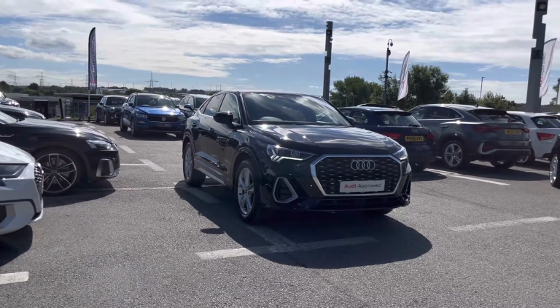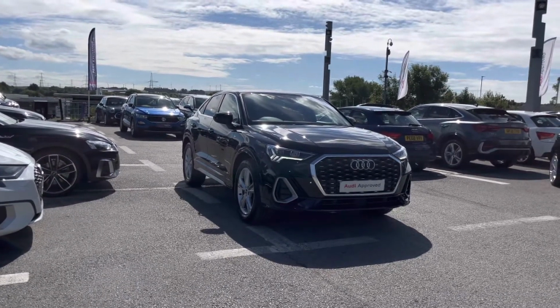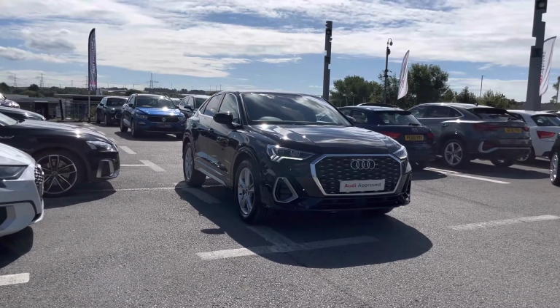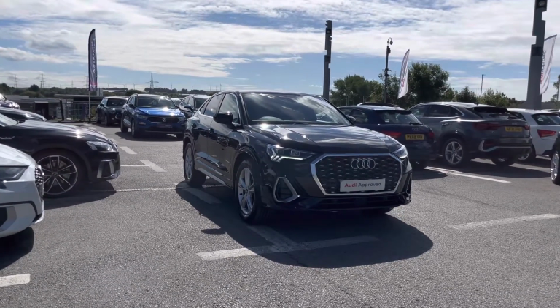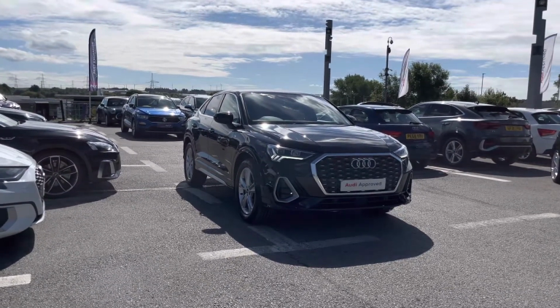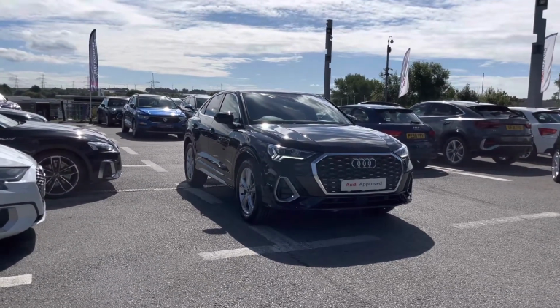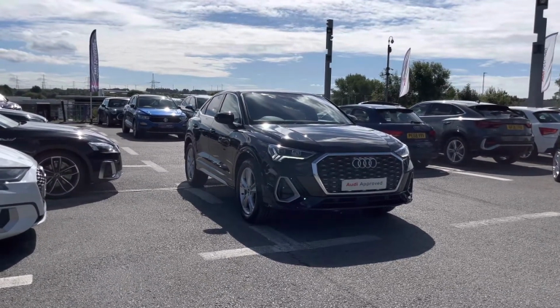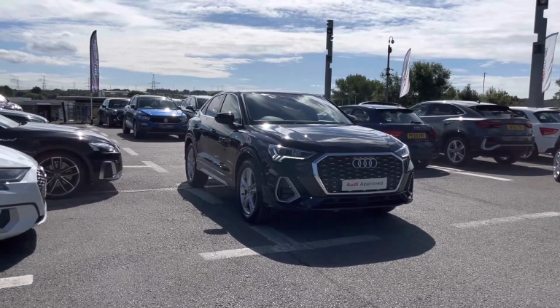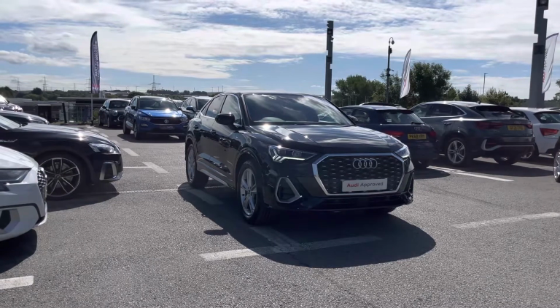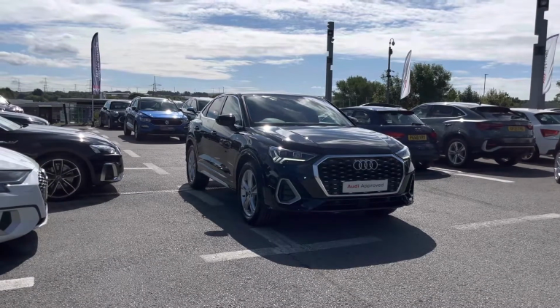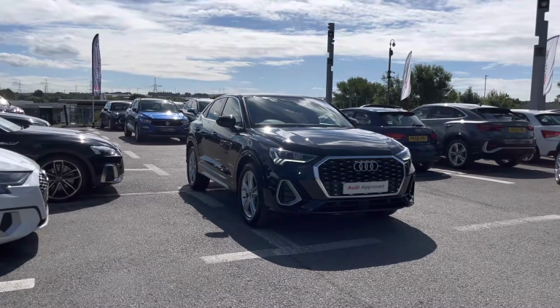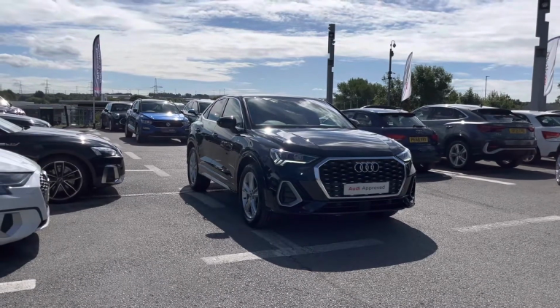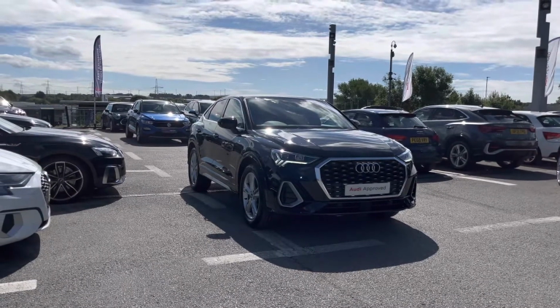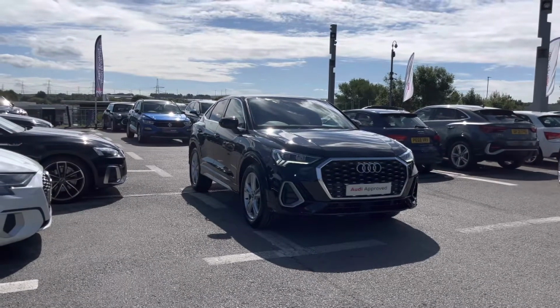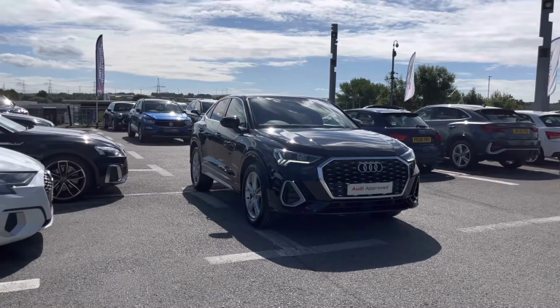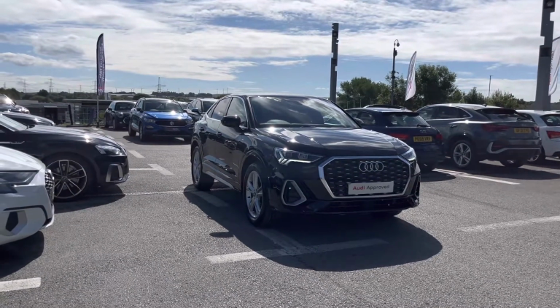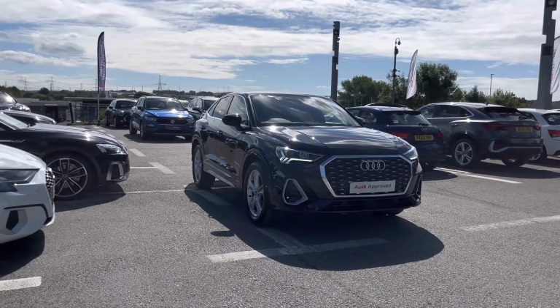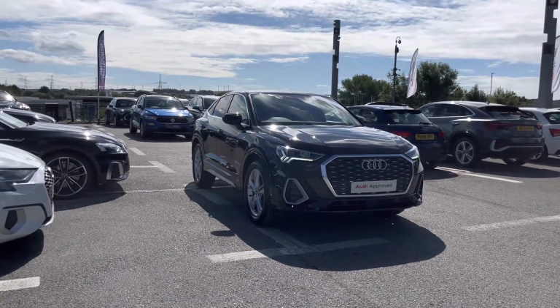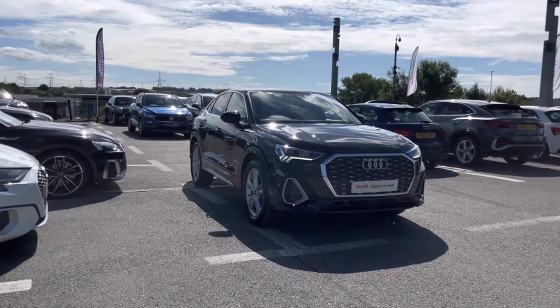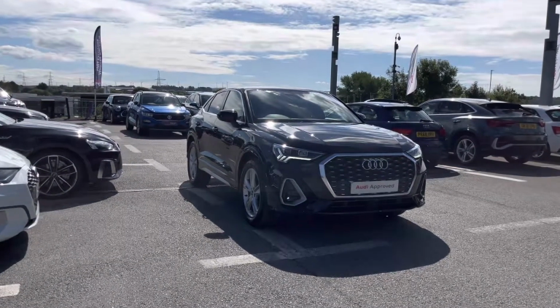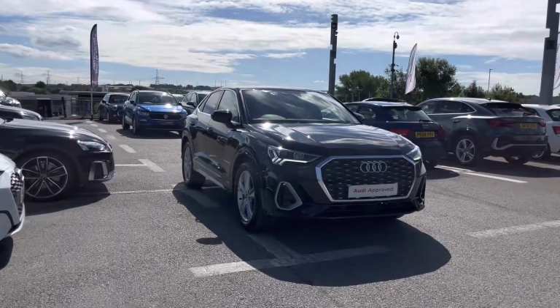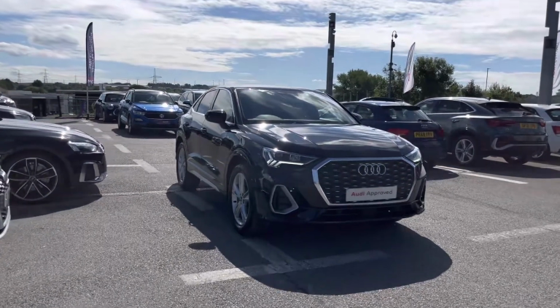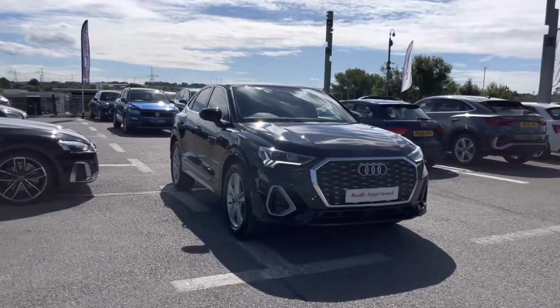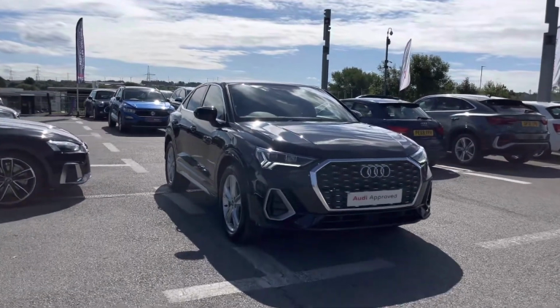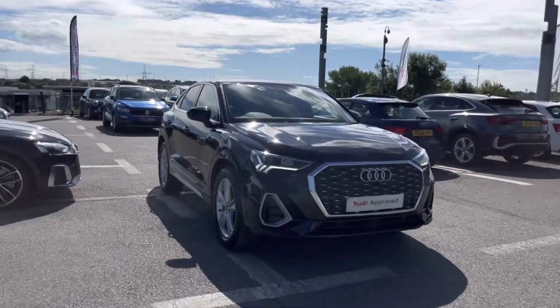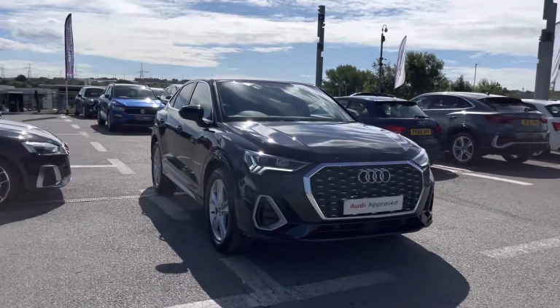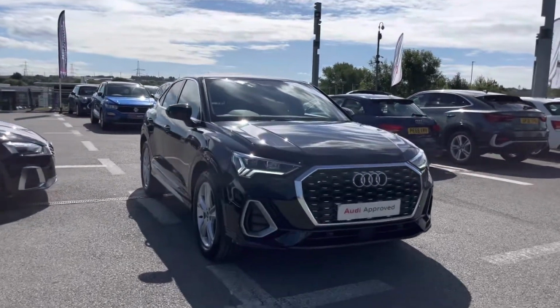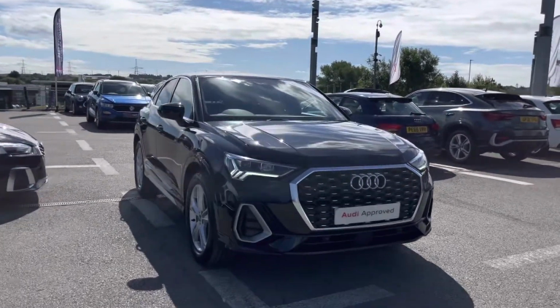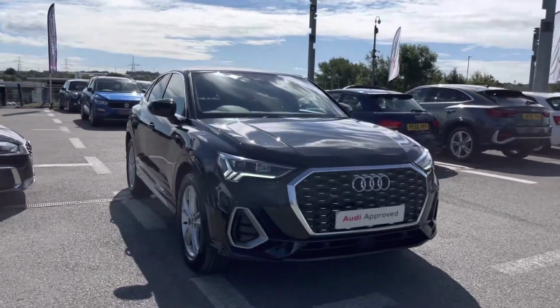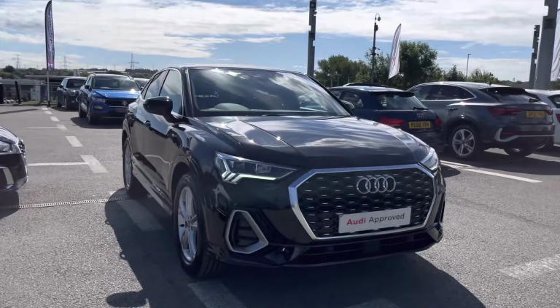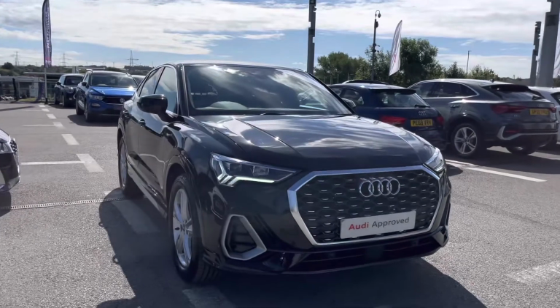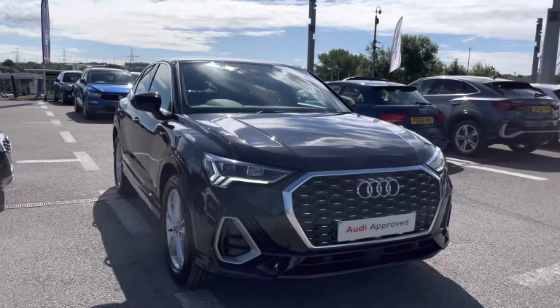I'm going to start by giving you a 360 walk-around of this stunning vehicle and then talk a little bit more about the interior inside.